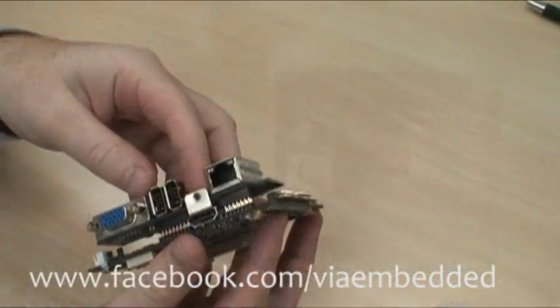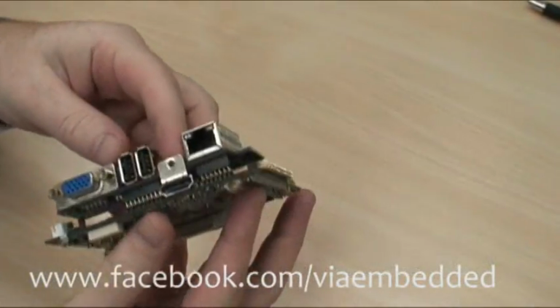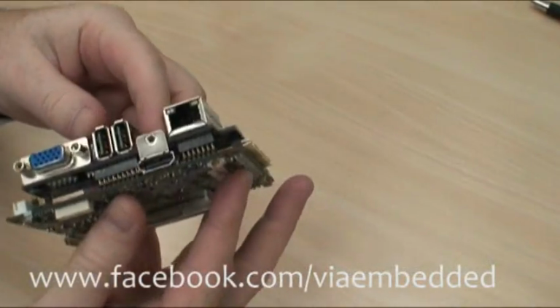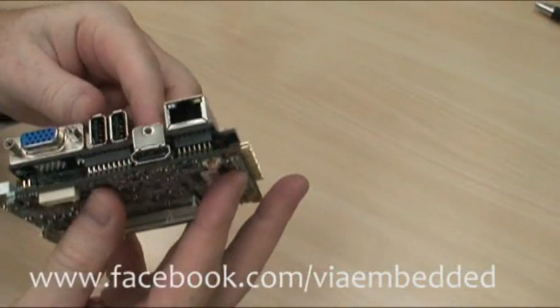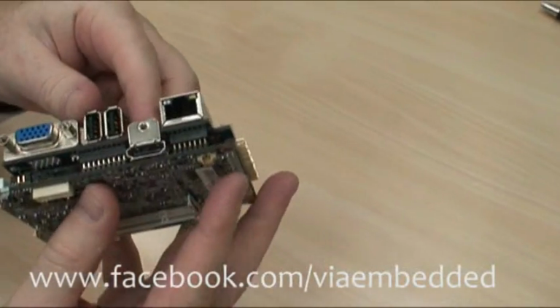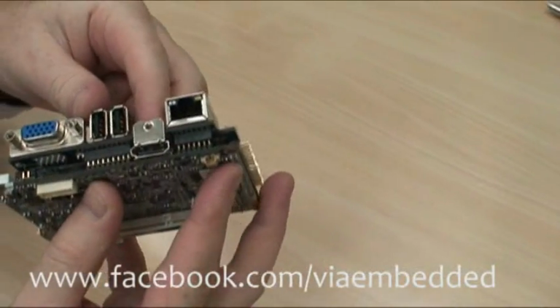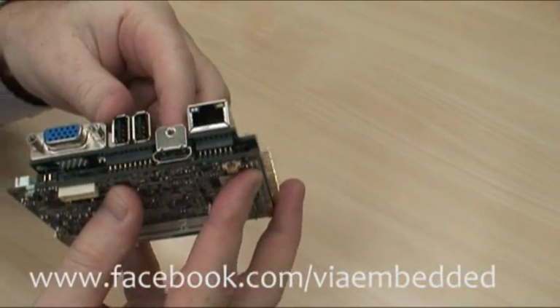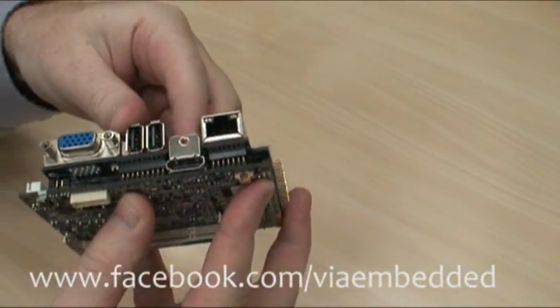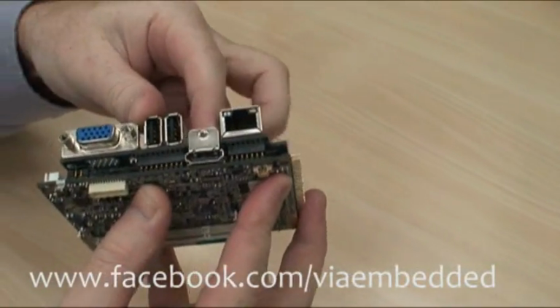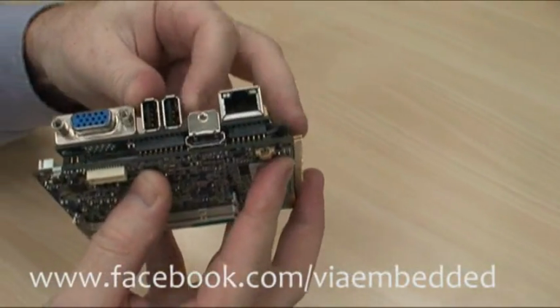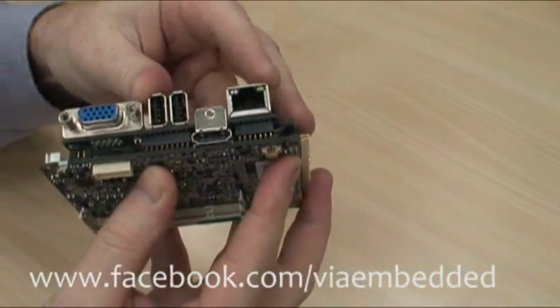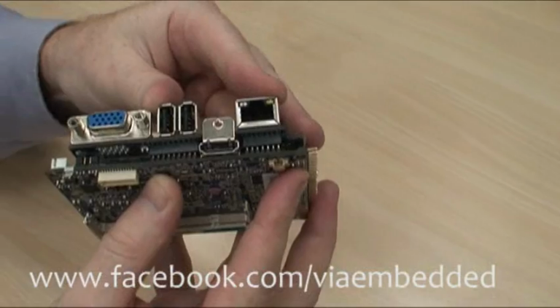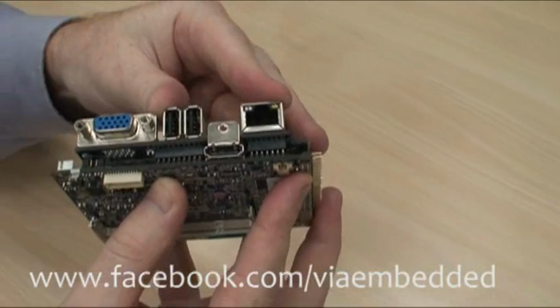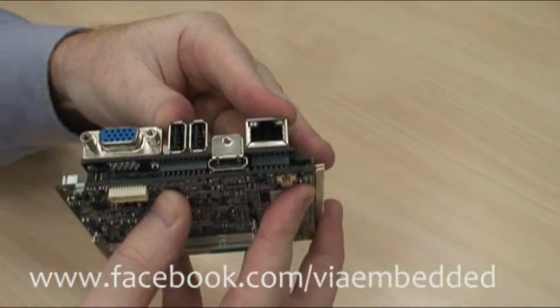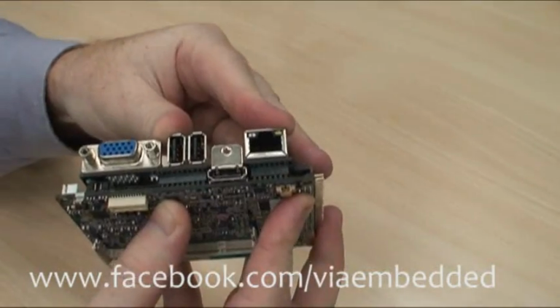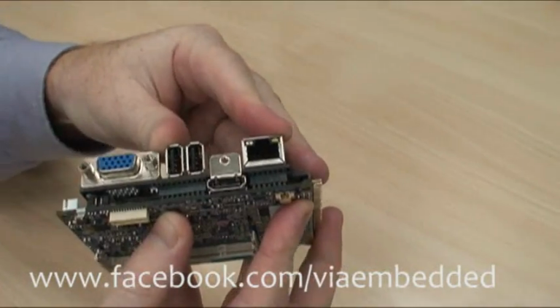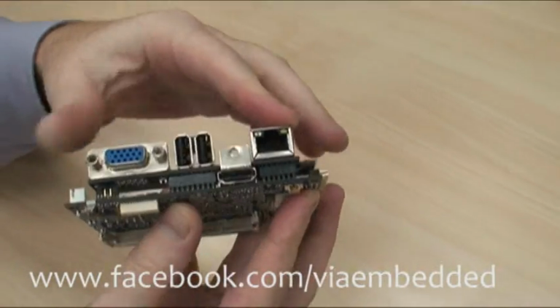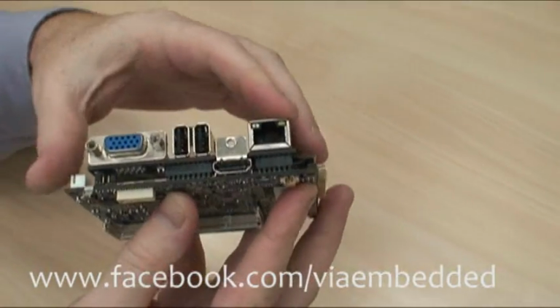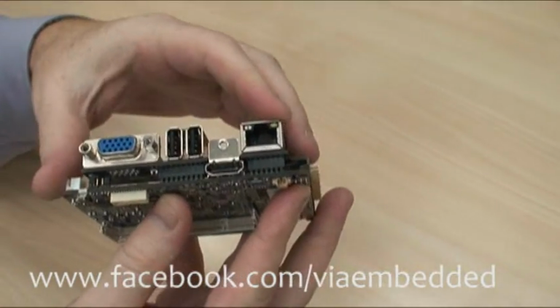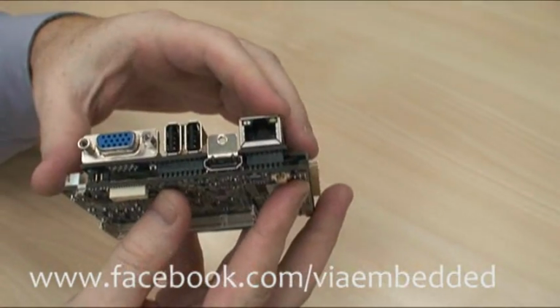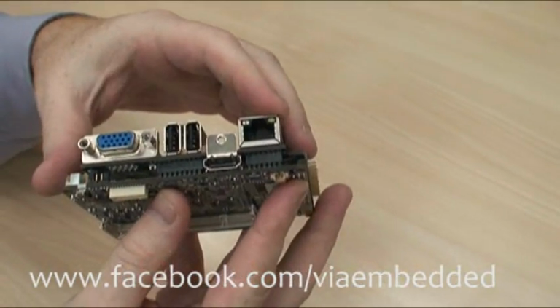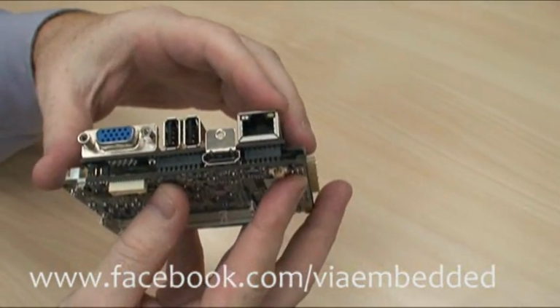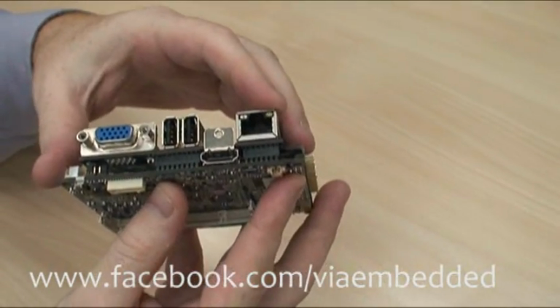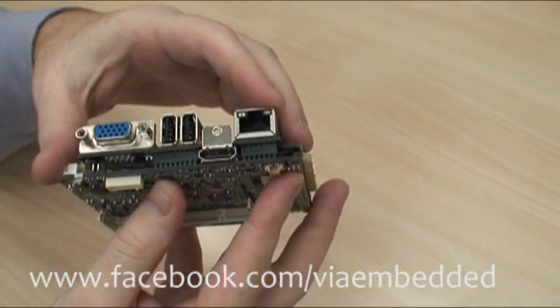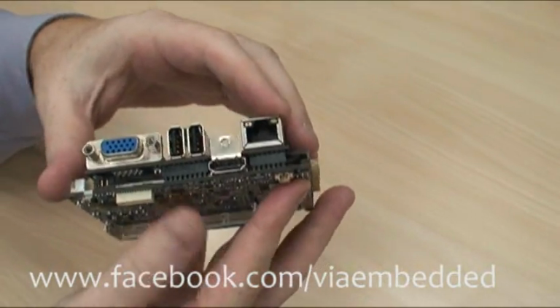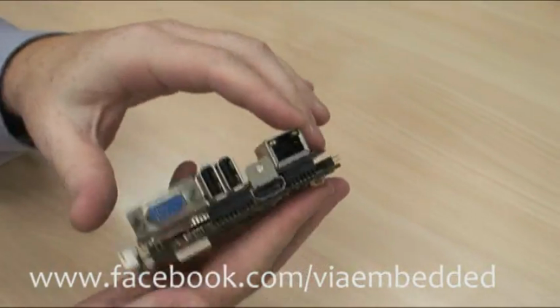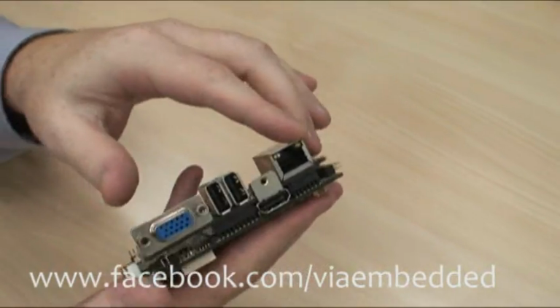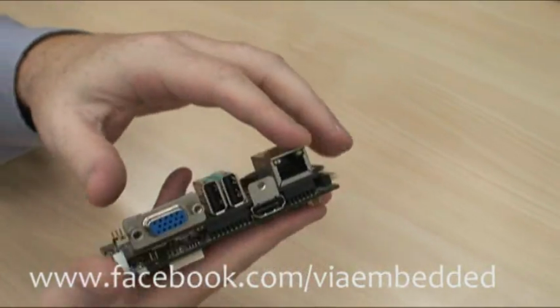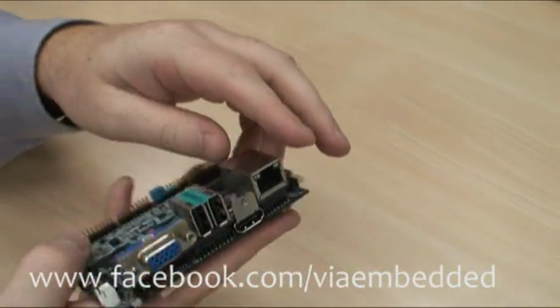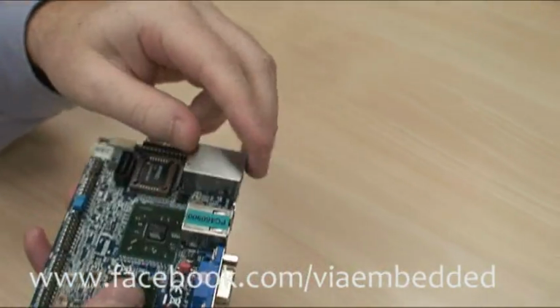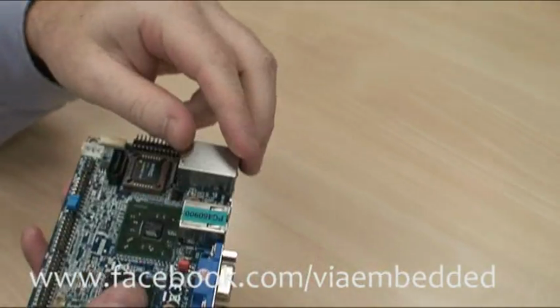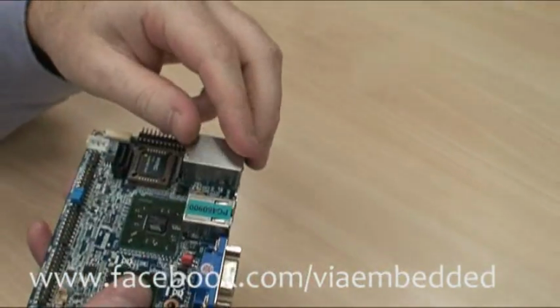We can add a little bit of extra I/O here by adding a P720A expansion board.